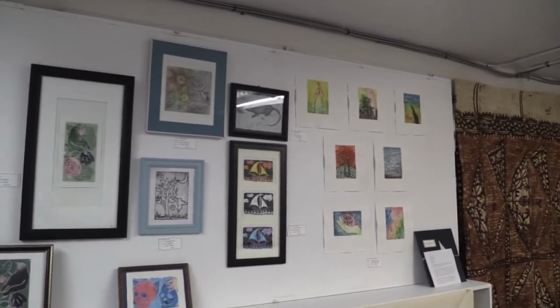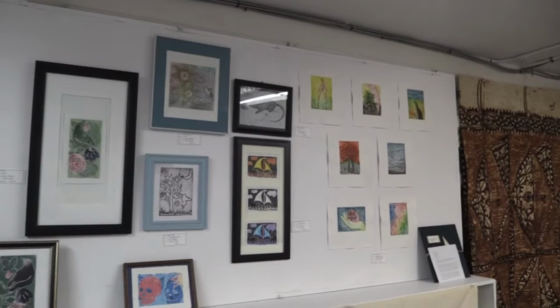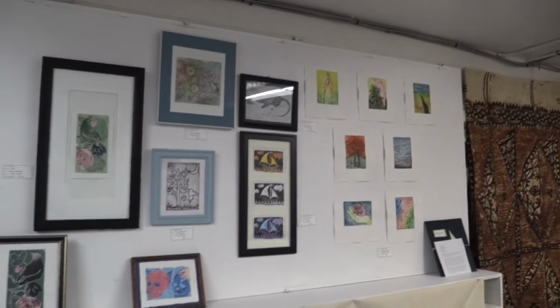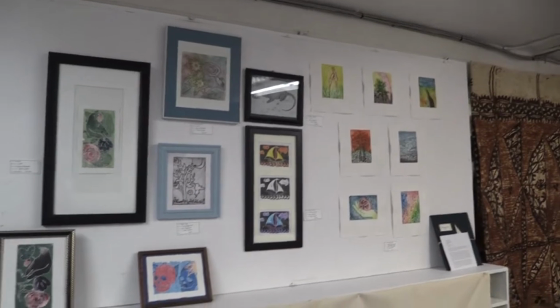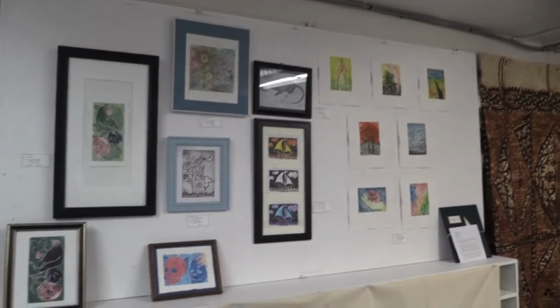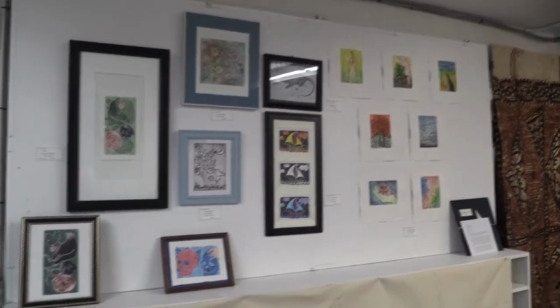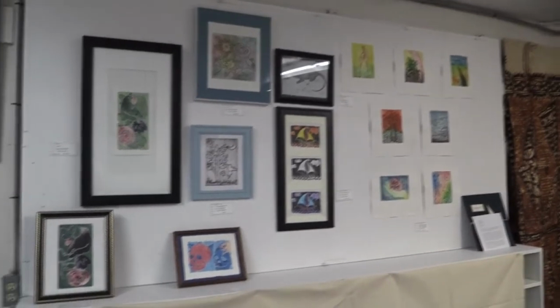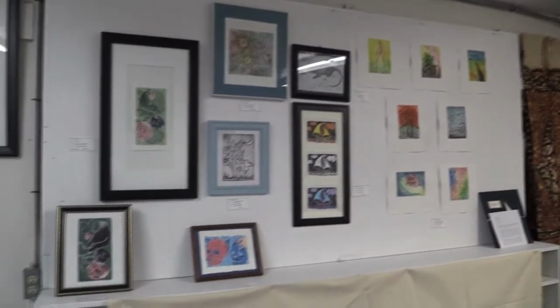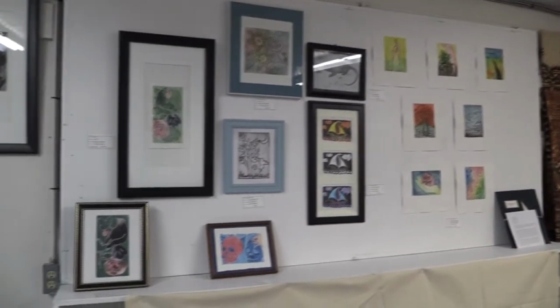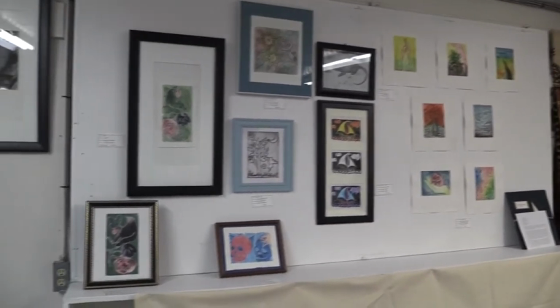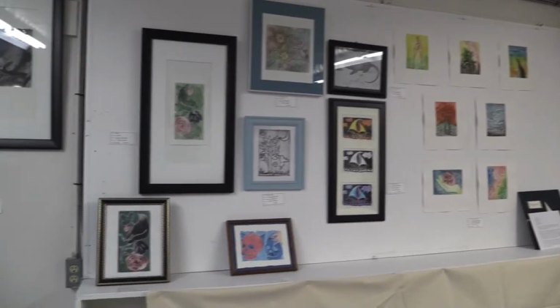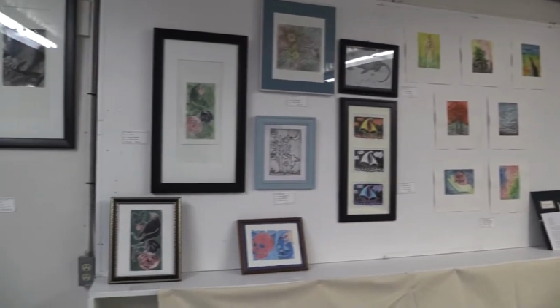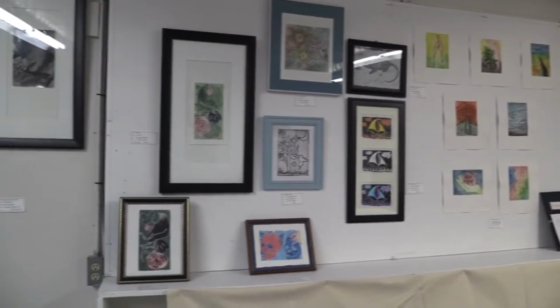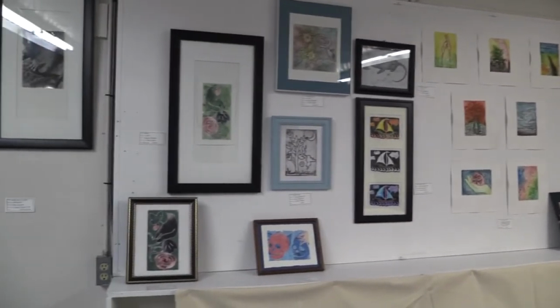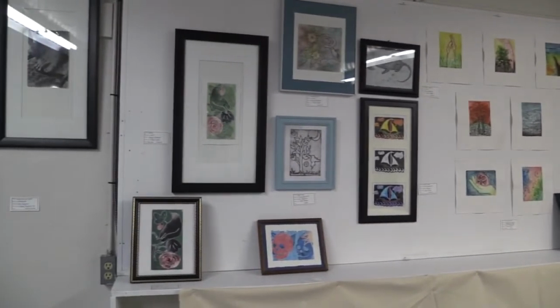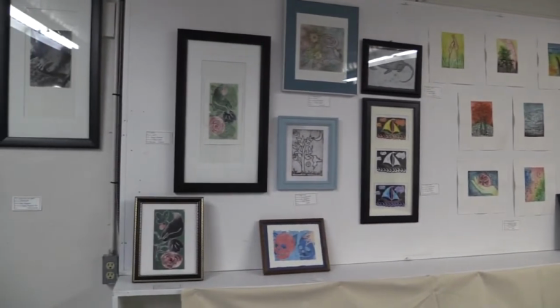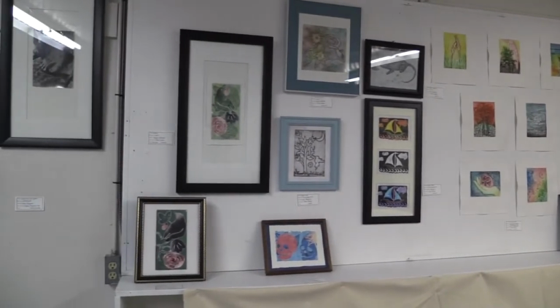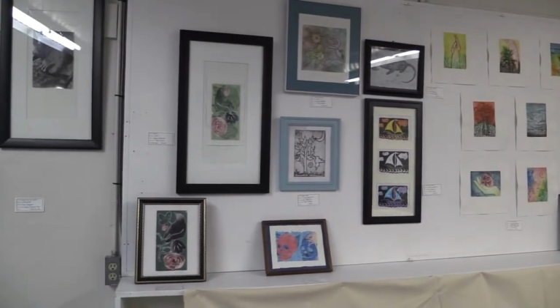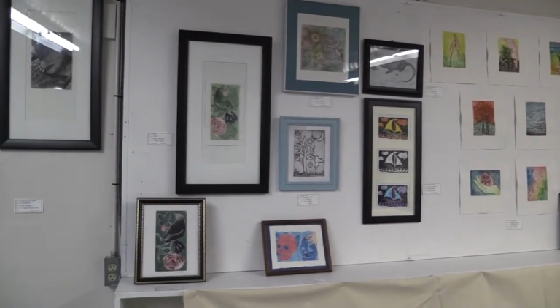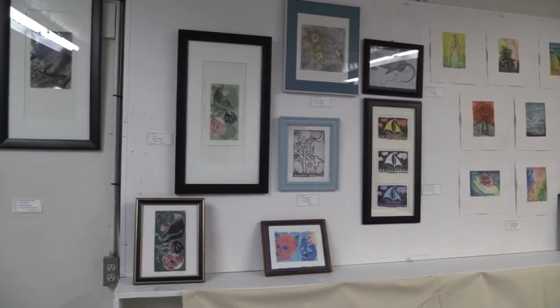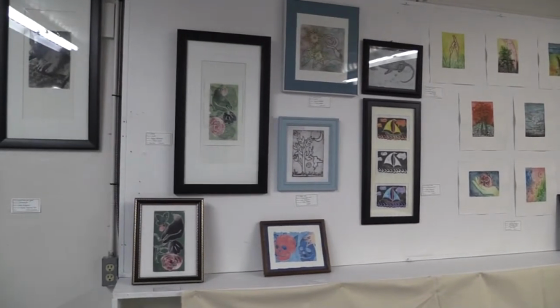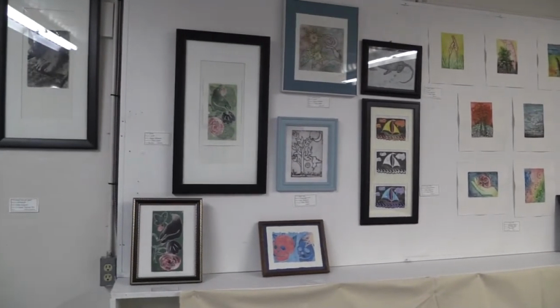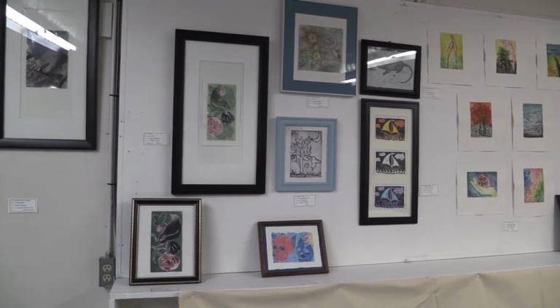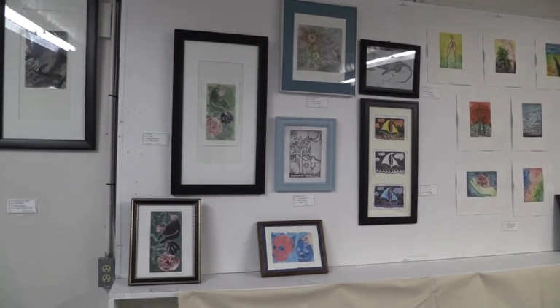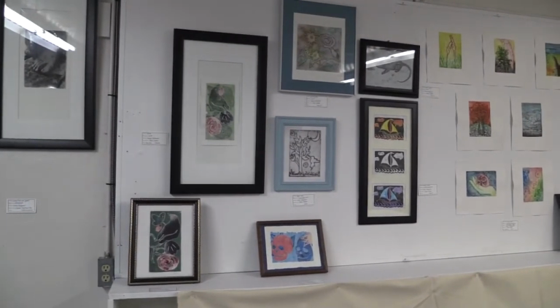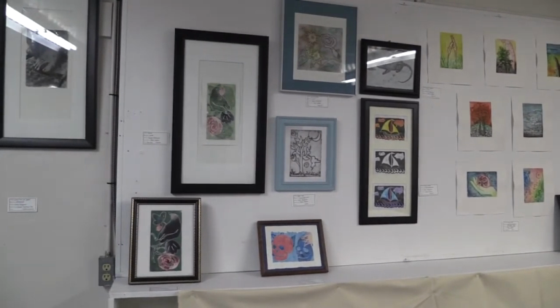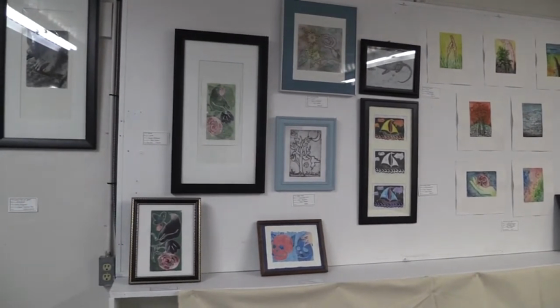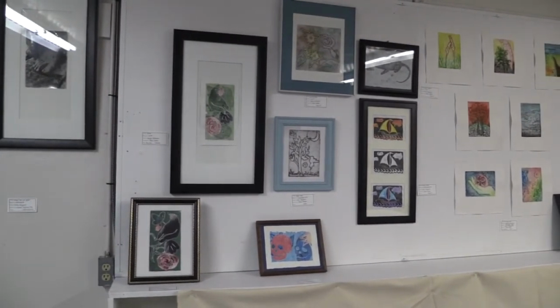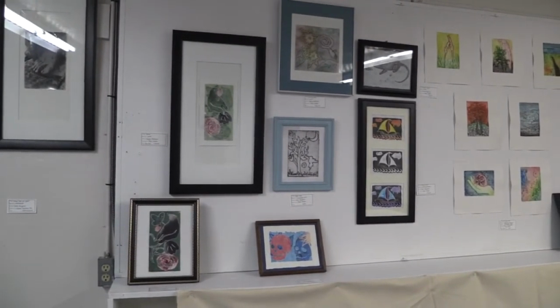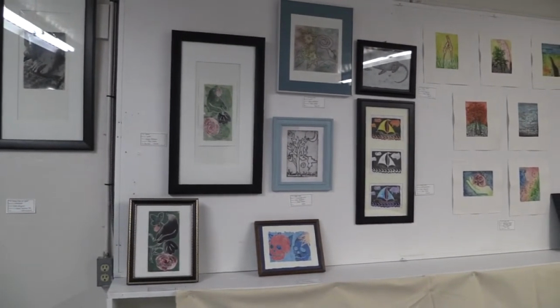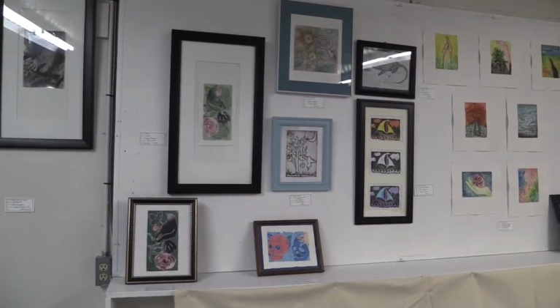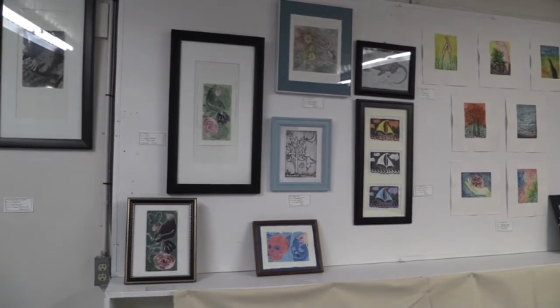And again we have Alan Castaz, but this time in his favorite medium — printmaking.